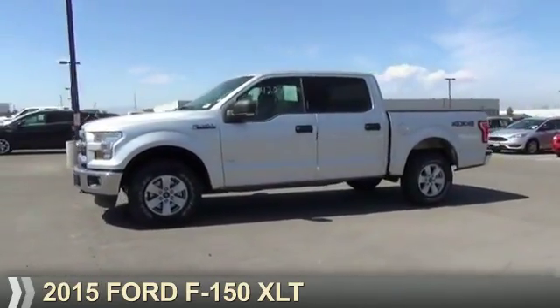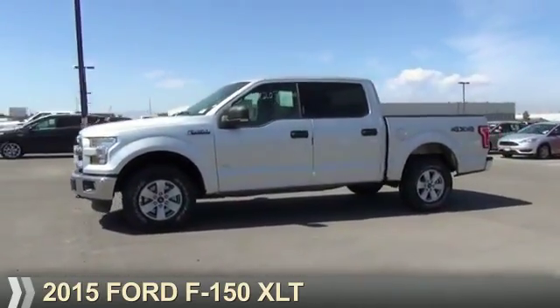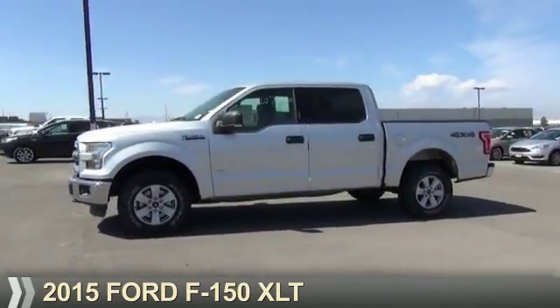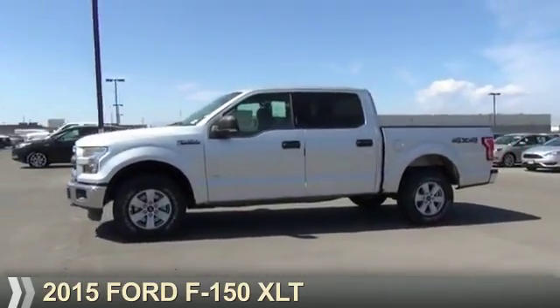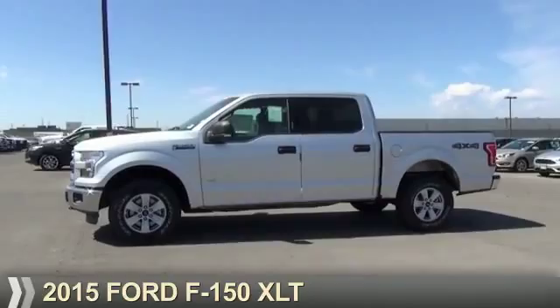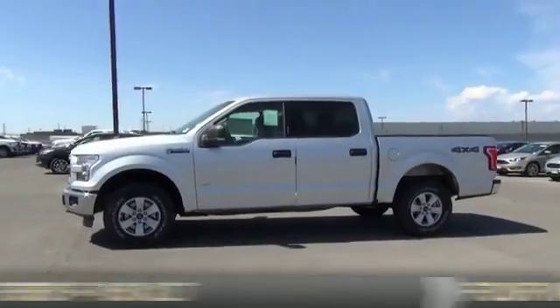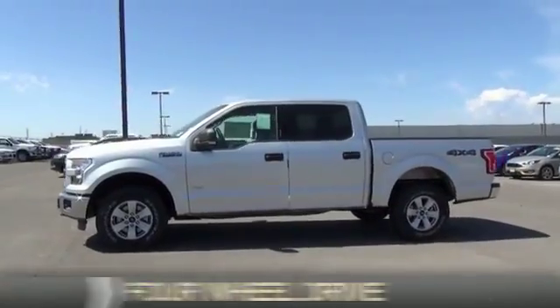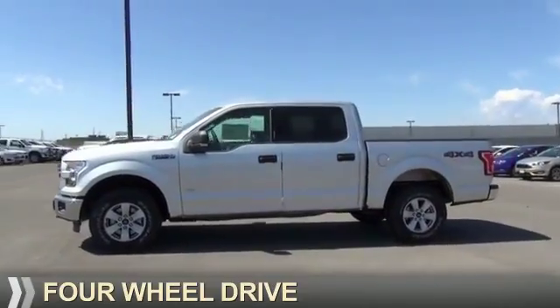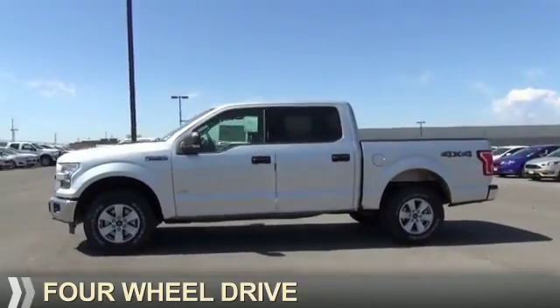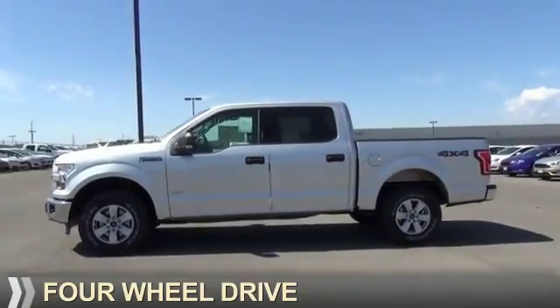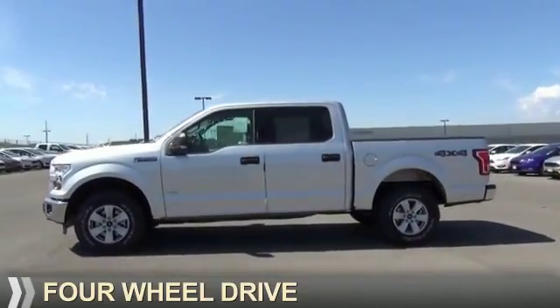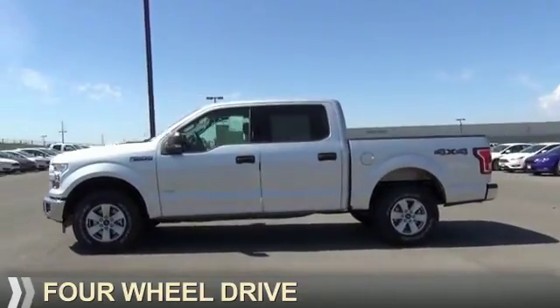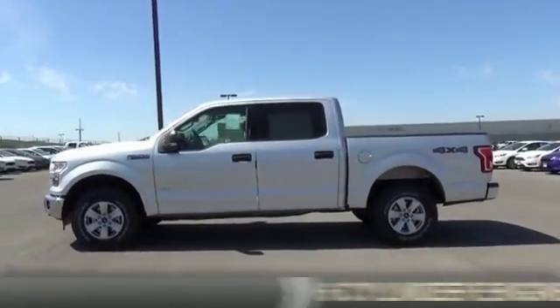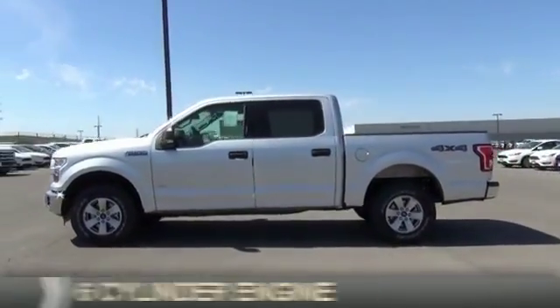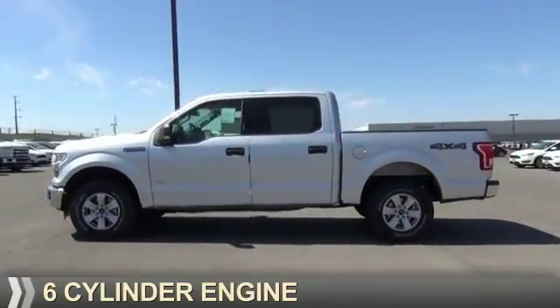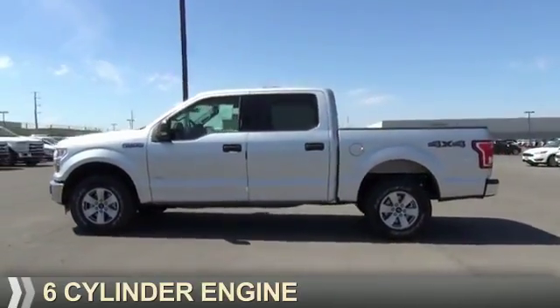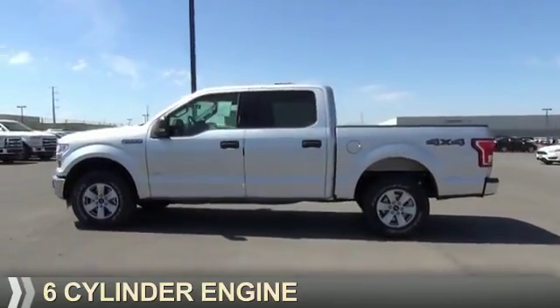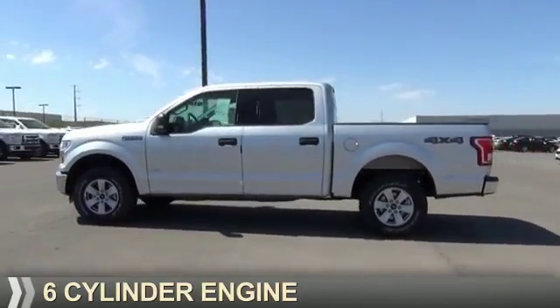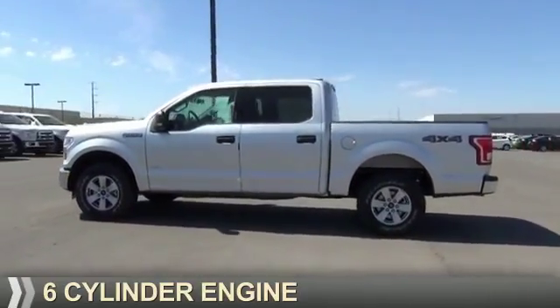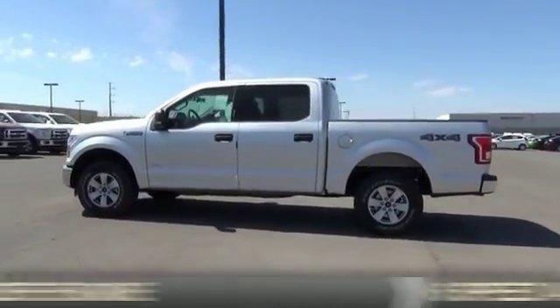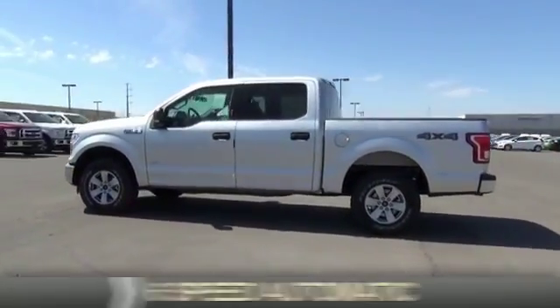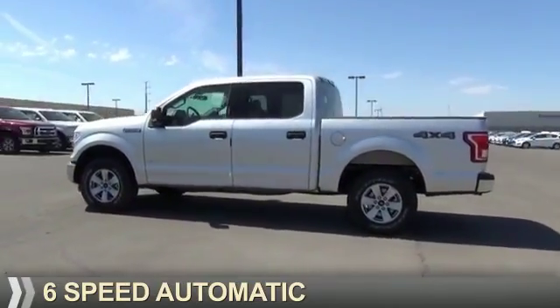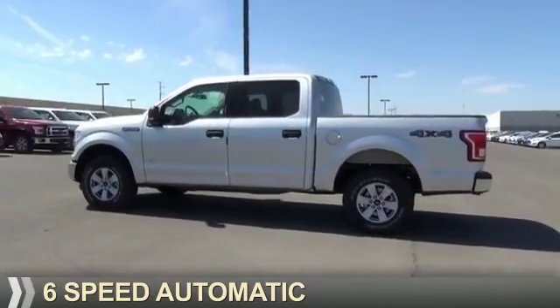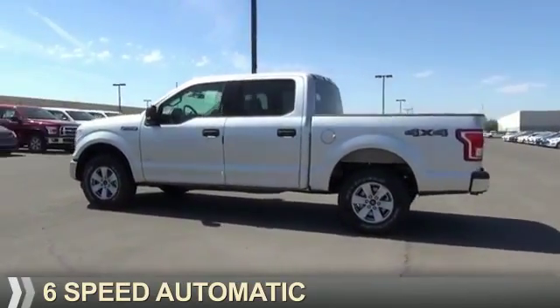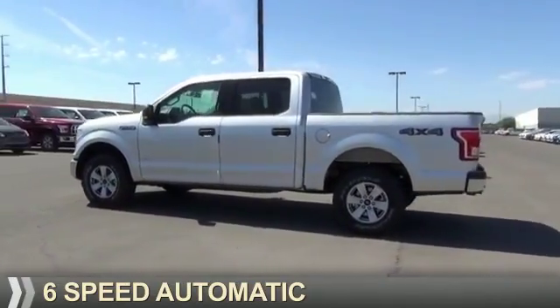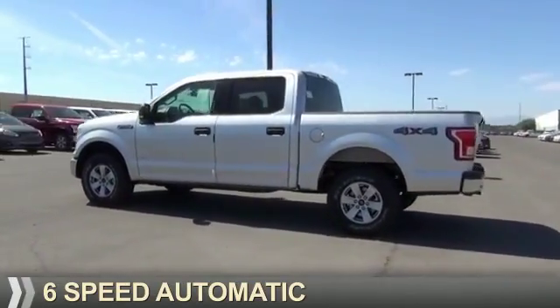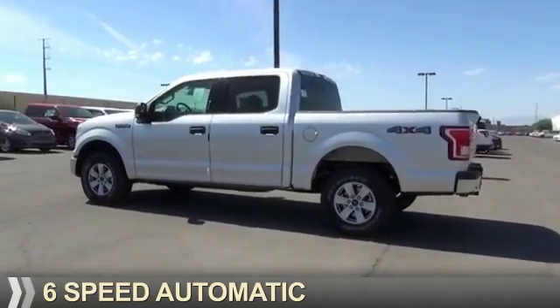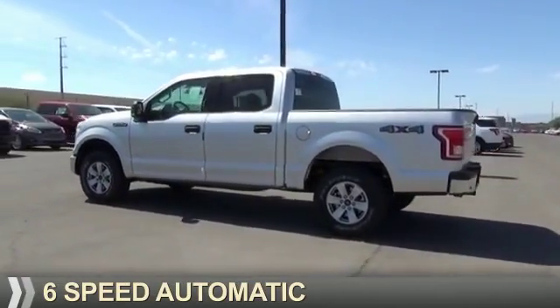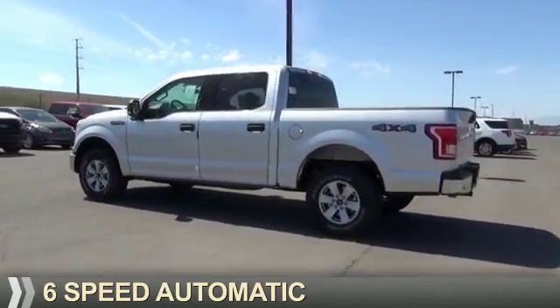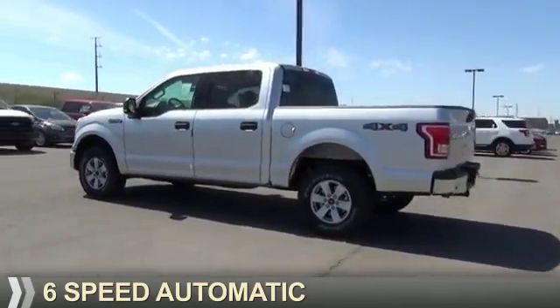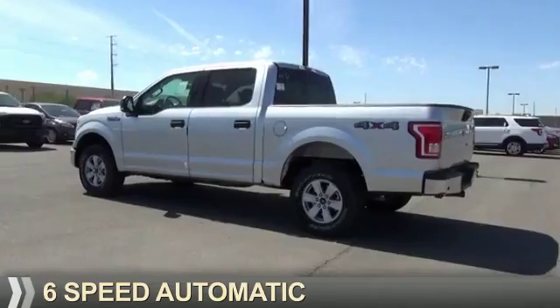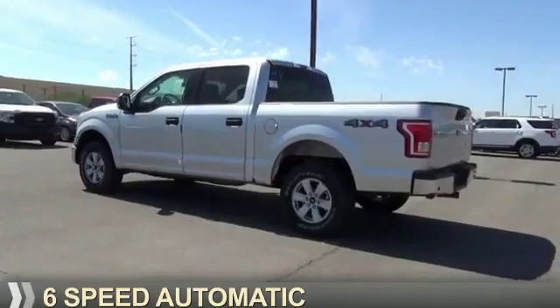It's powered by four-wheel drive, six-cylinder engine, and a six-speed automatic transmission.